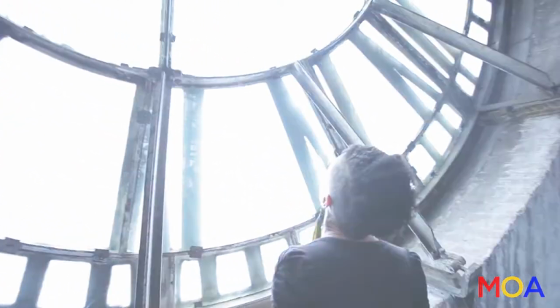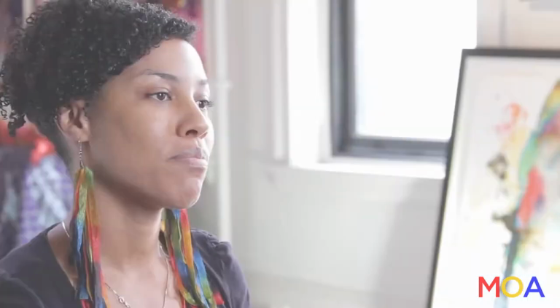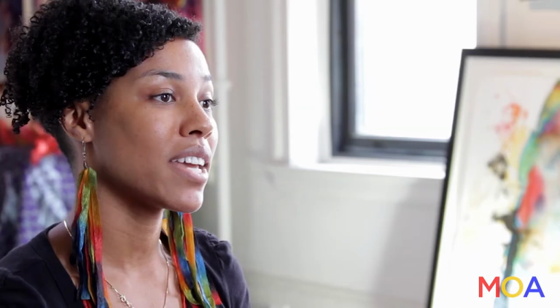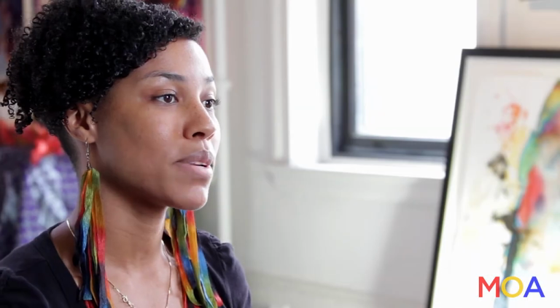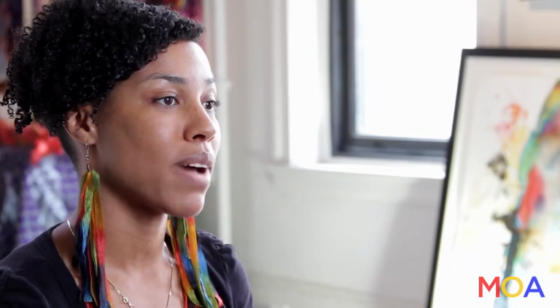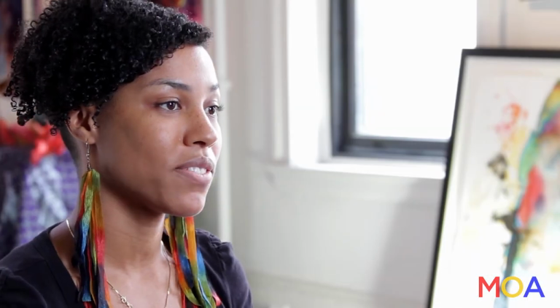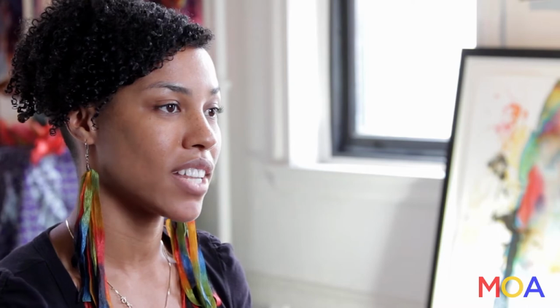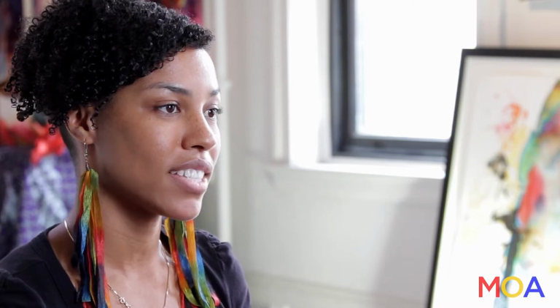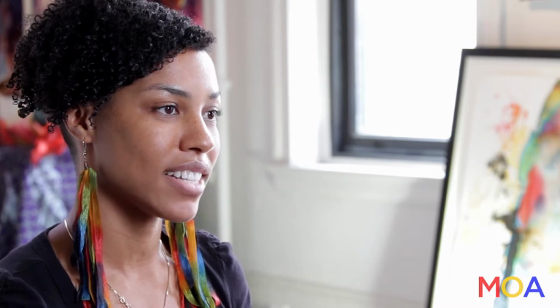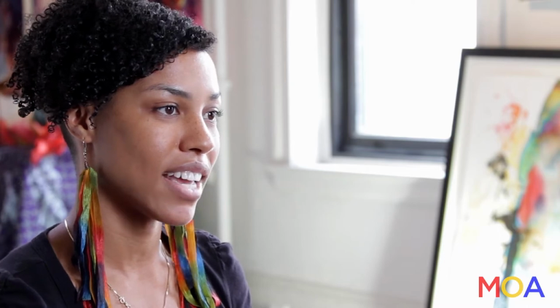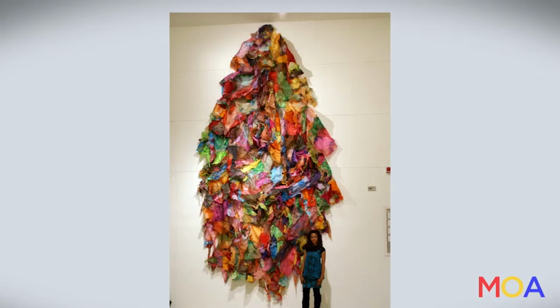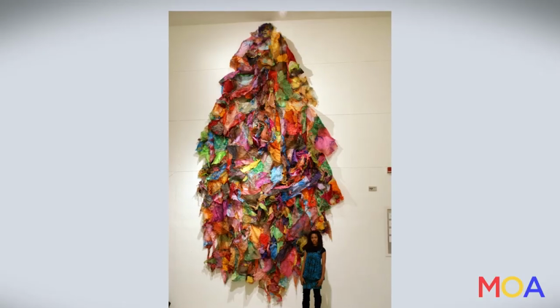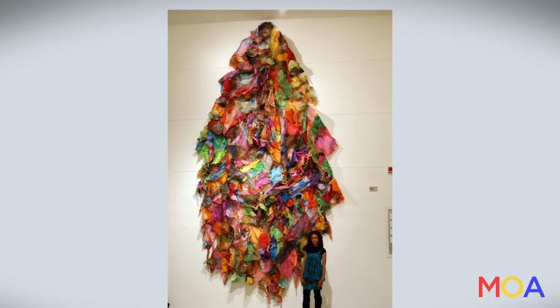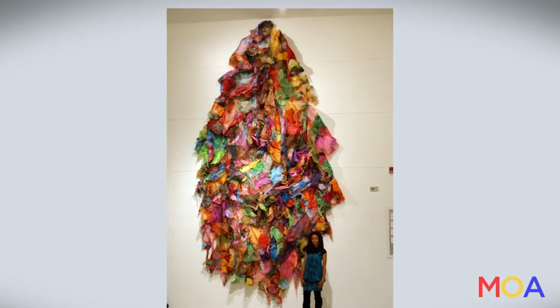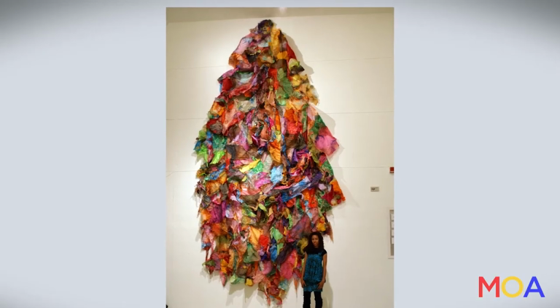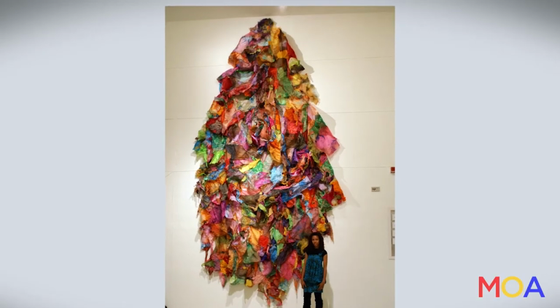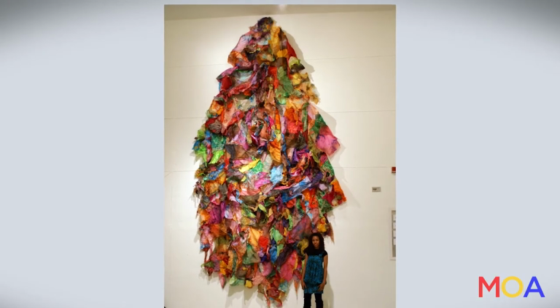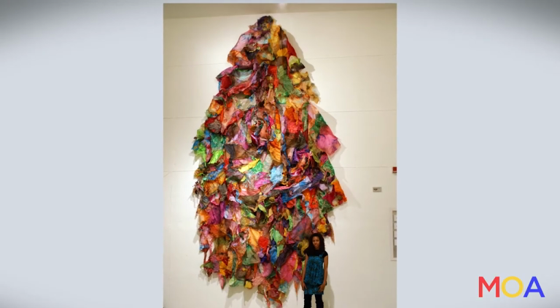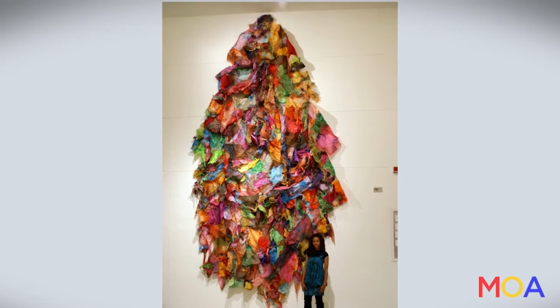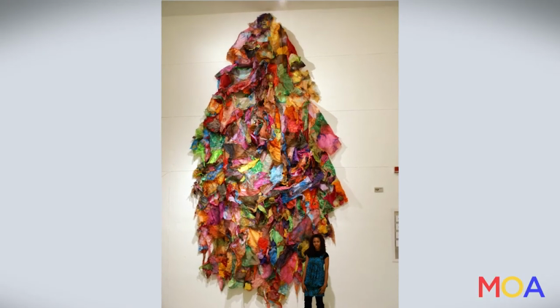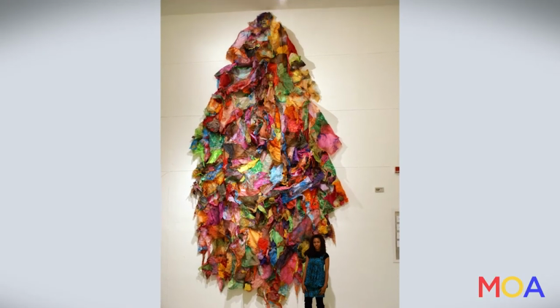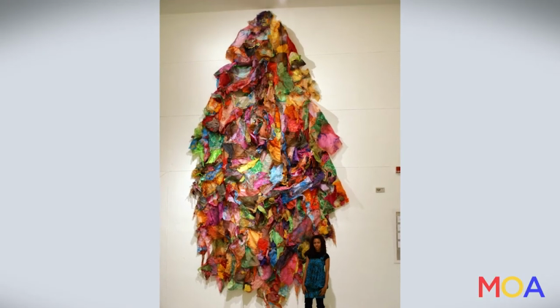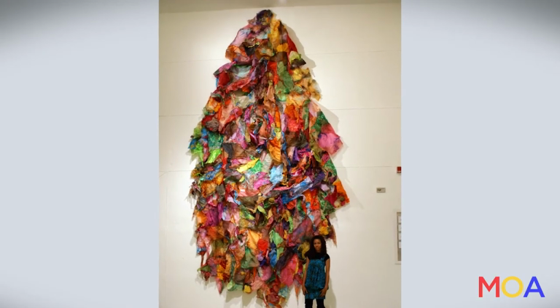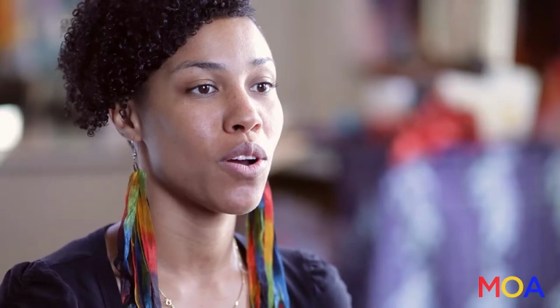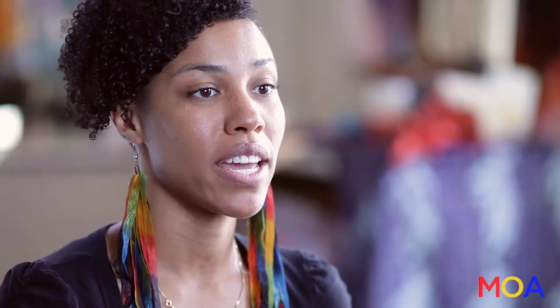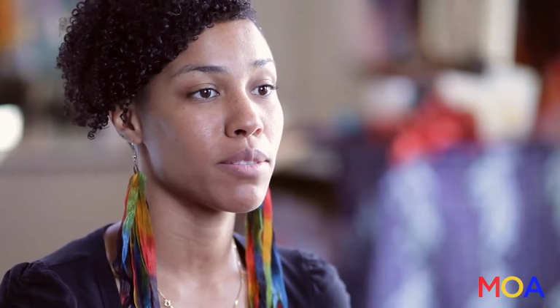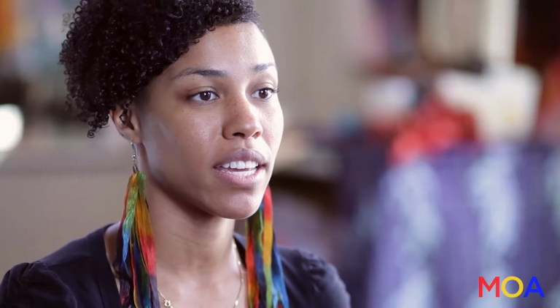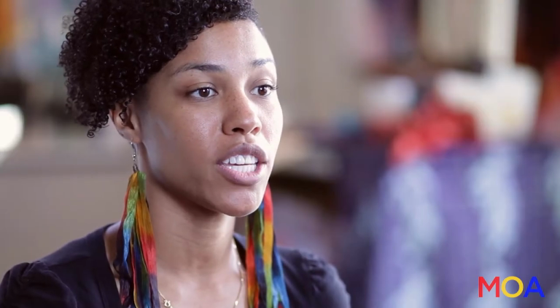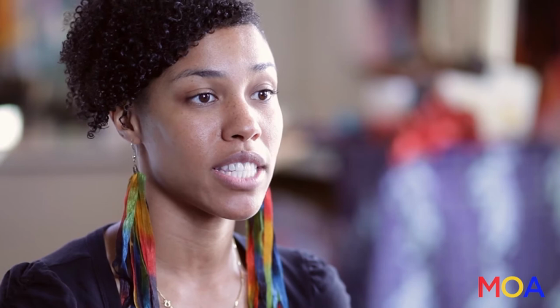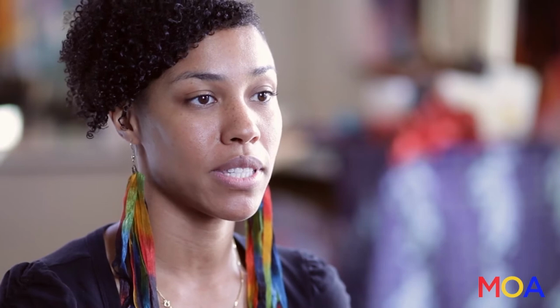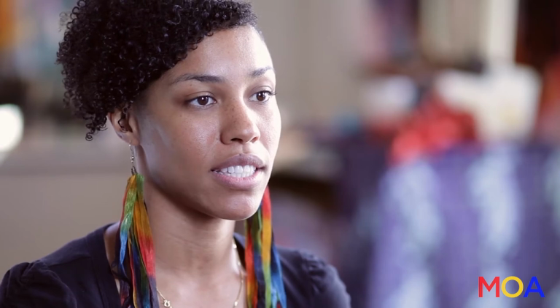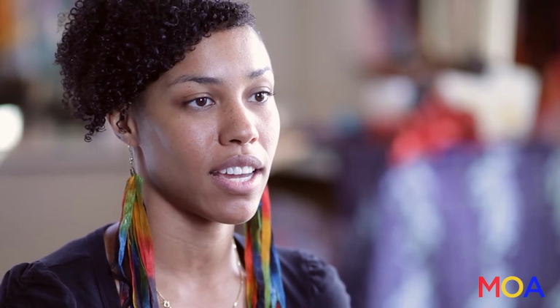My name is Maya Freelan Asante. I have artwork in Madagascar, Rome, and Jamaica in the U.S. embassies there.